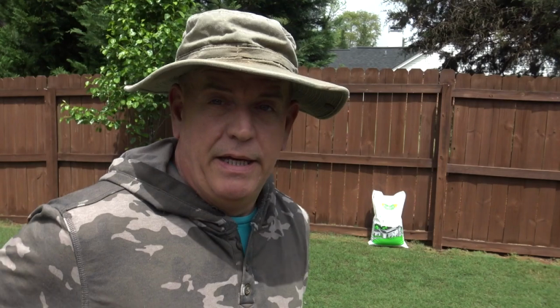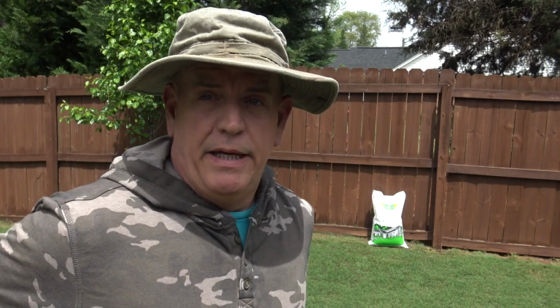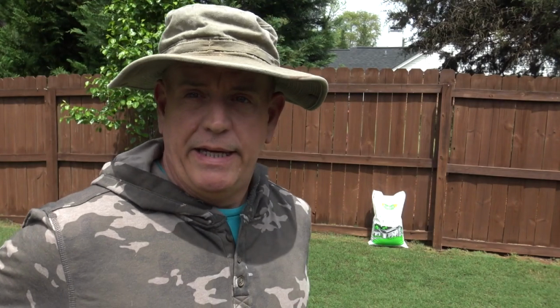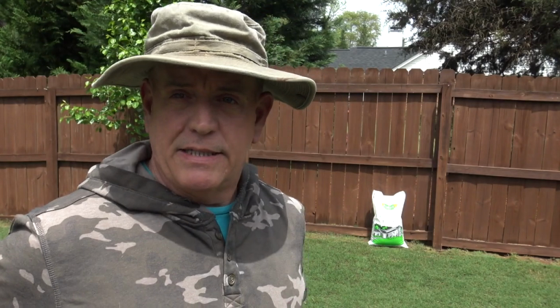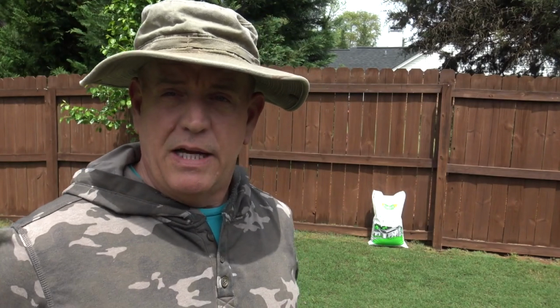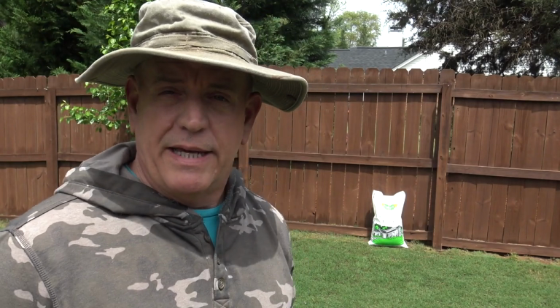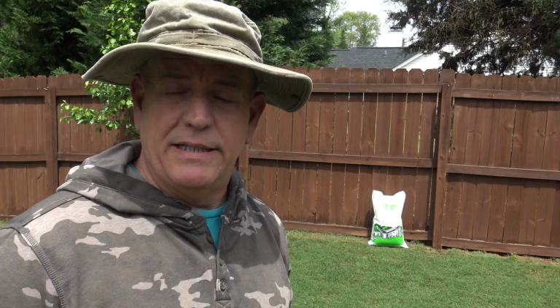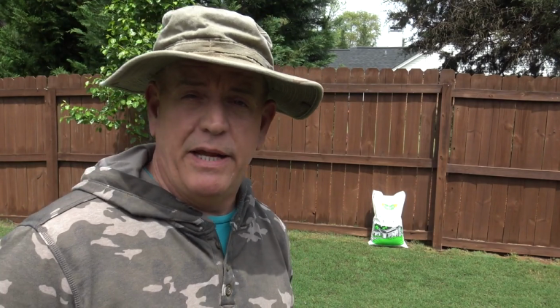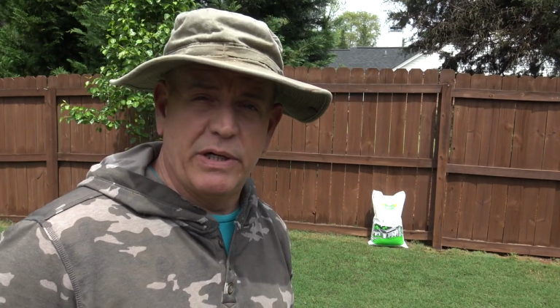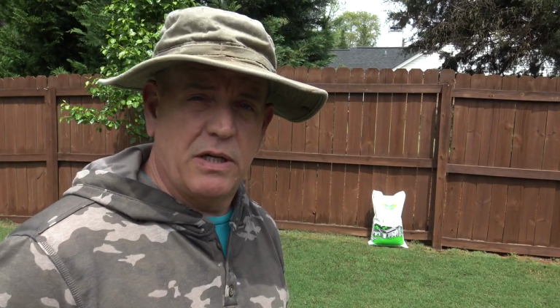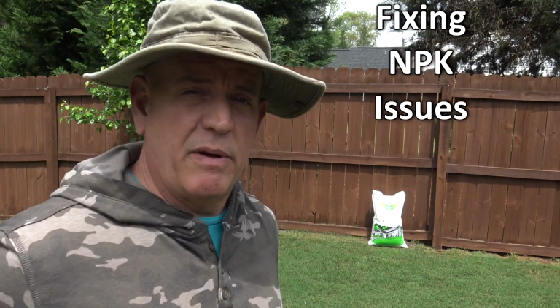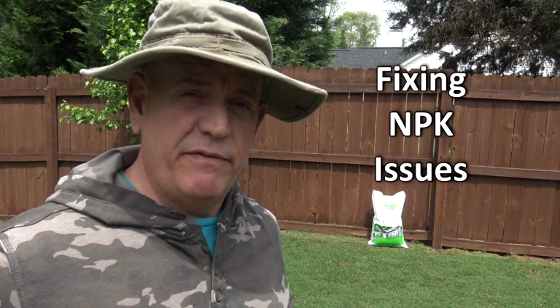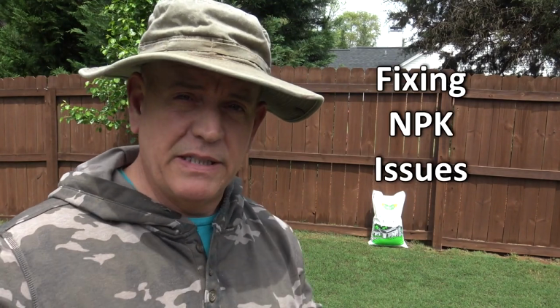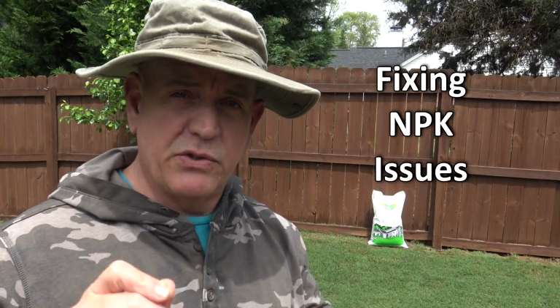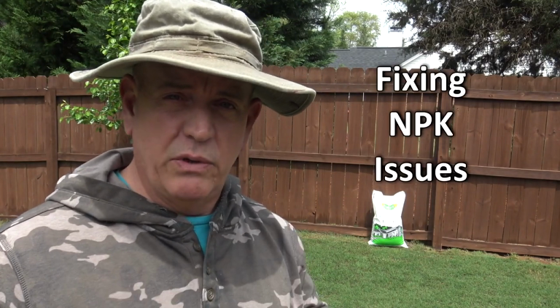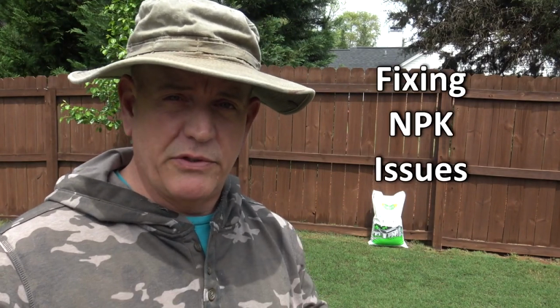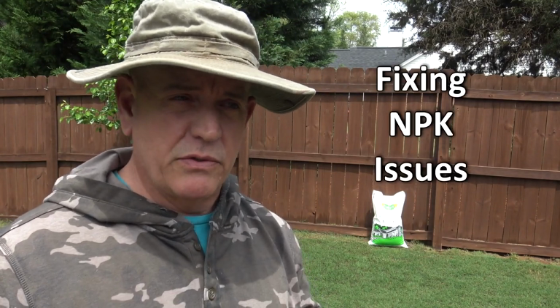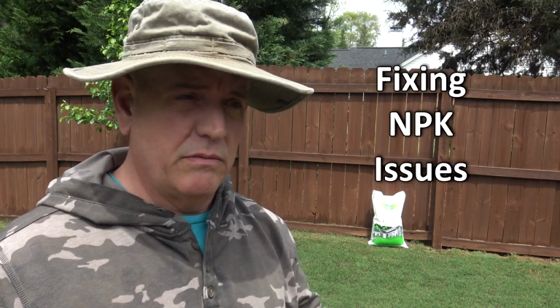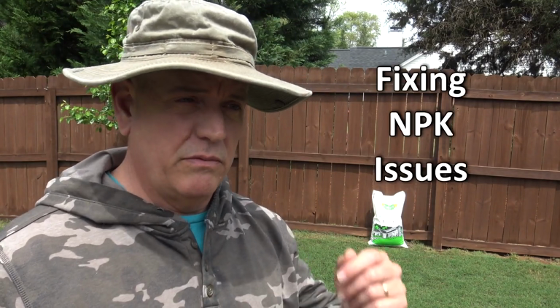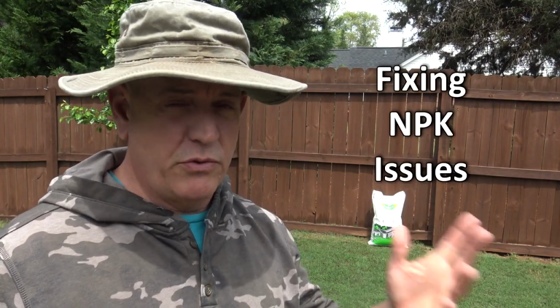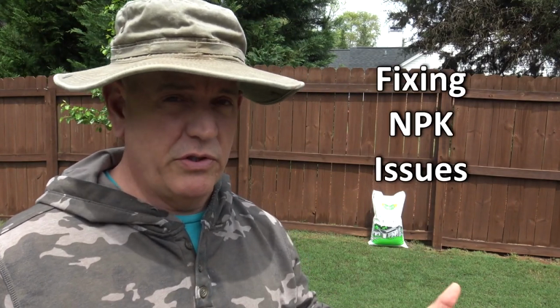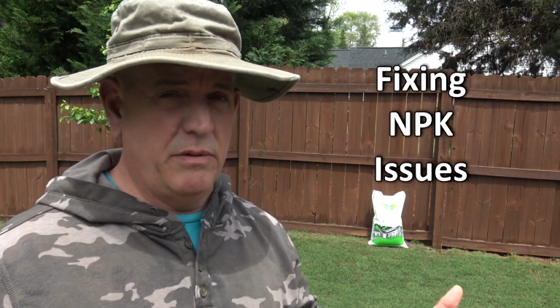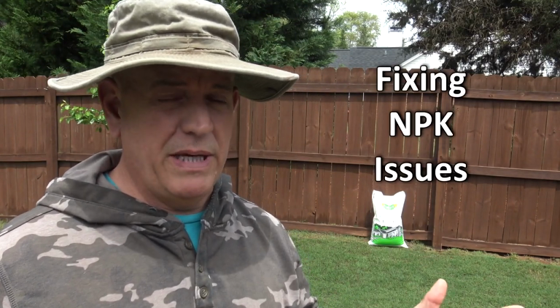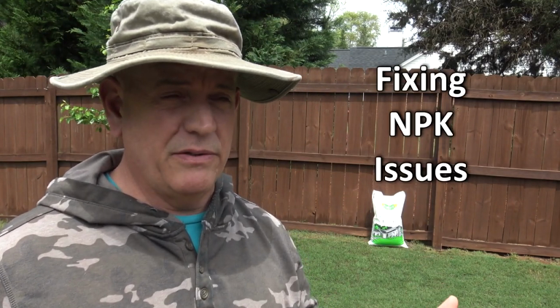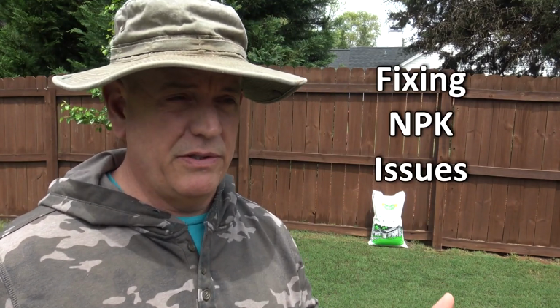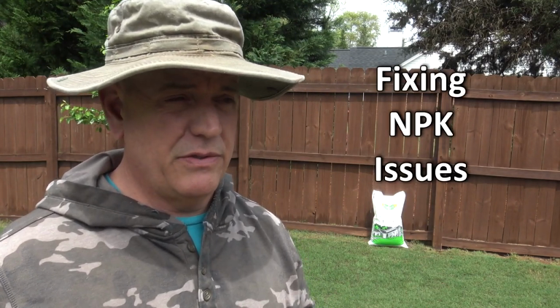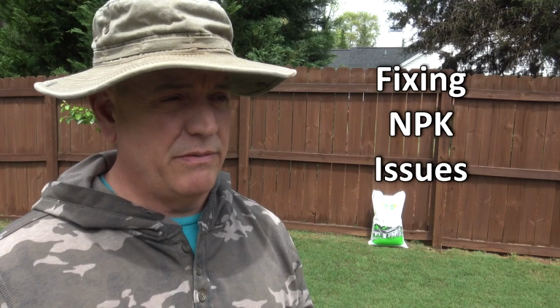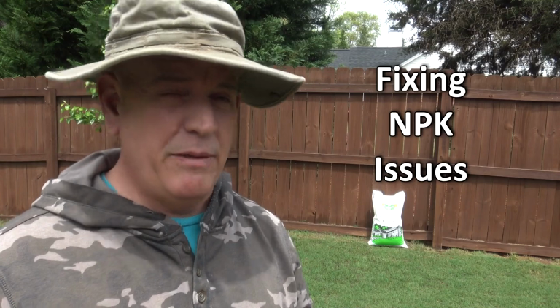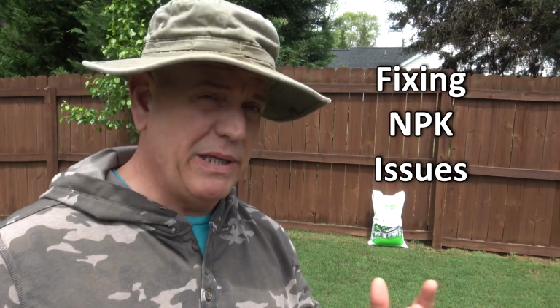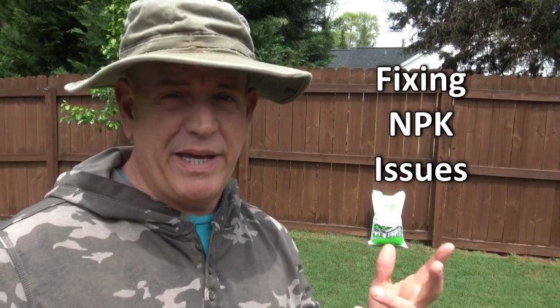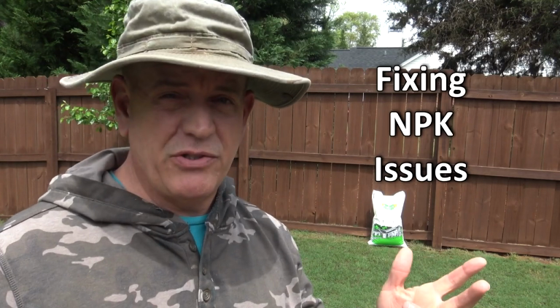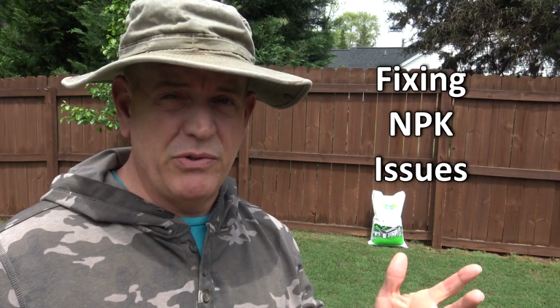Hey guys, it's Doc and today we're going to talk about fixing soil issues, nutritional imbalances, and NPK issues.